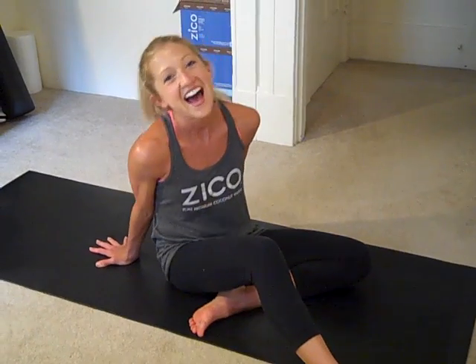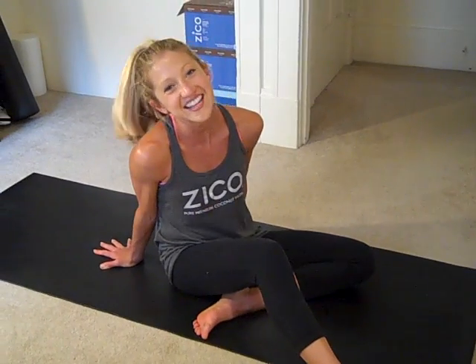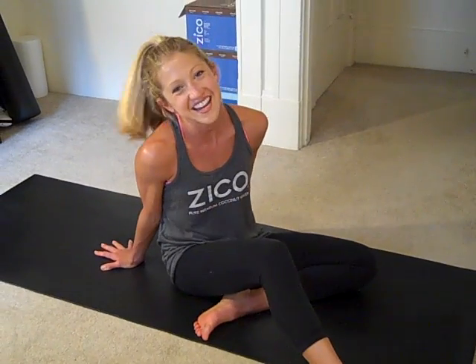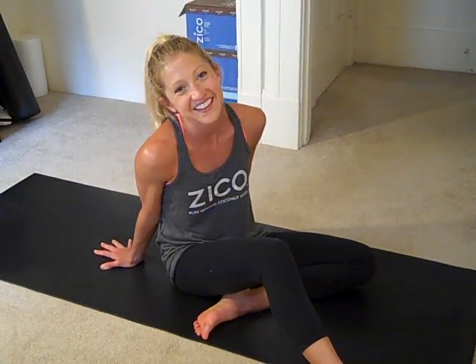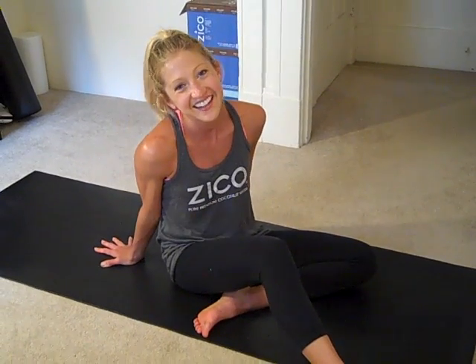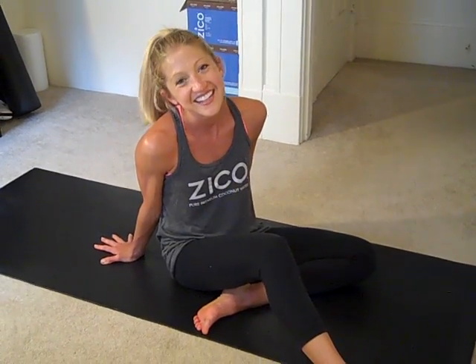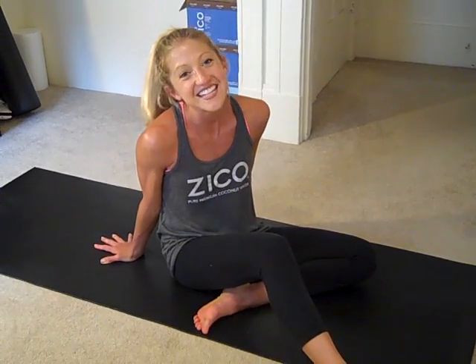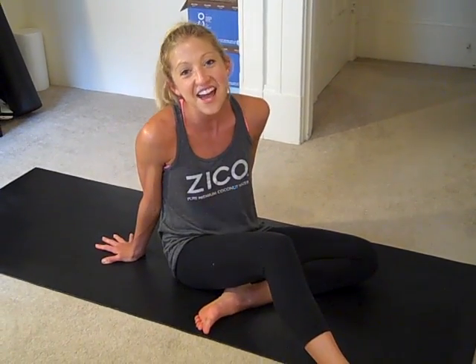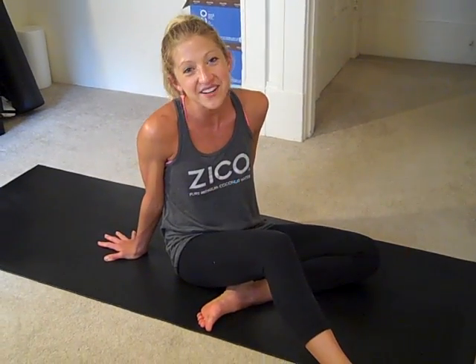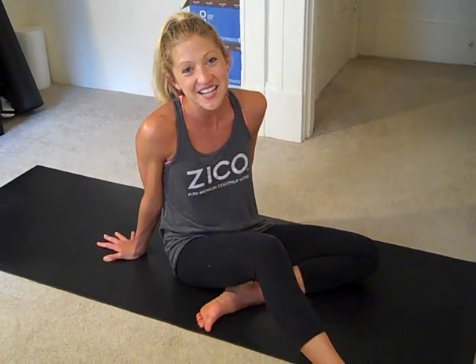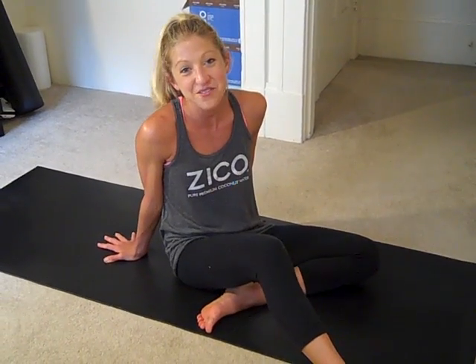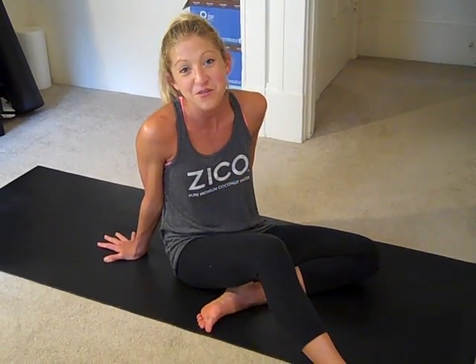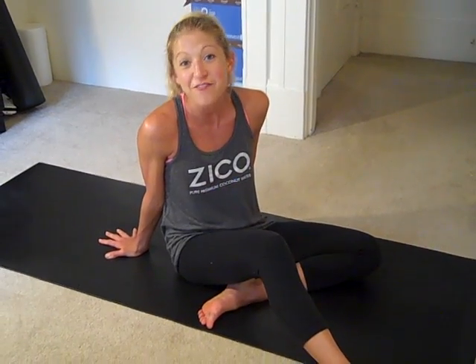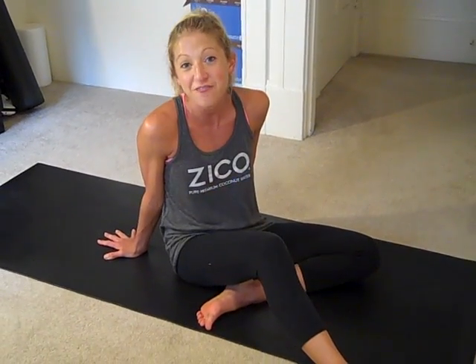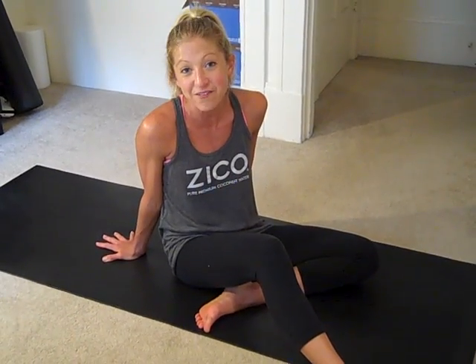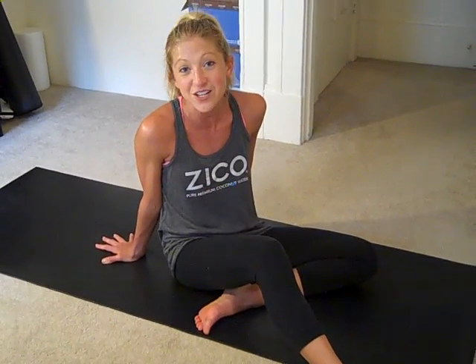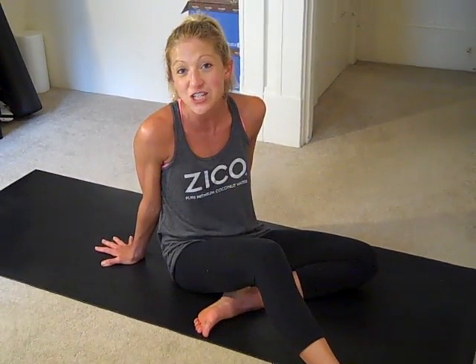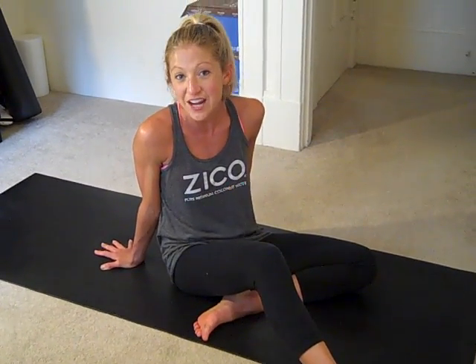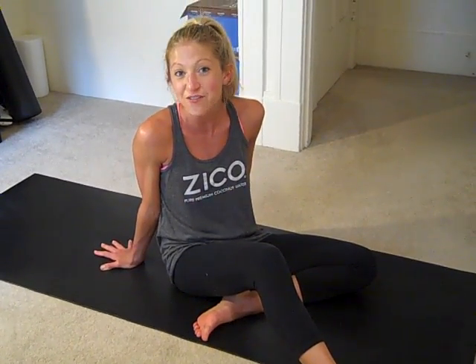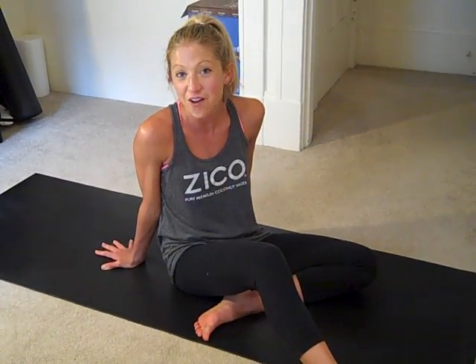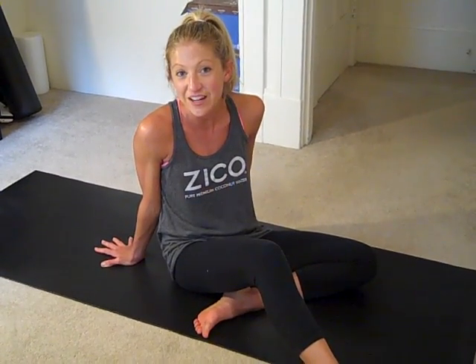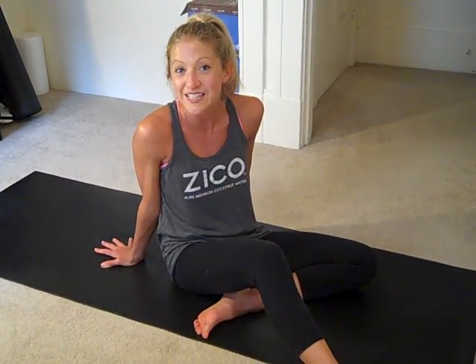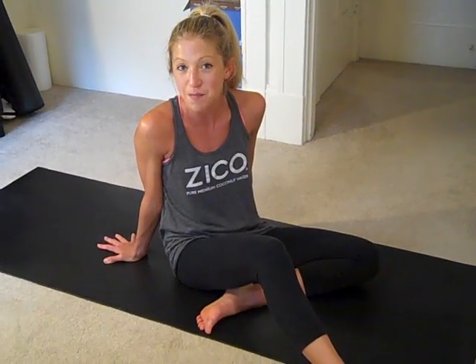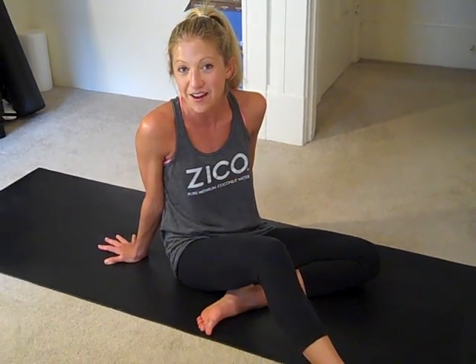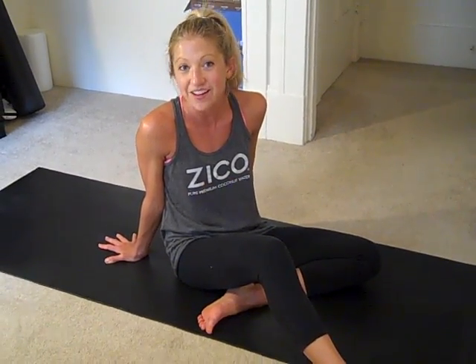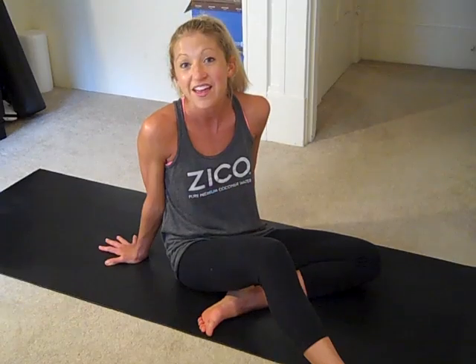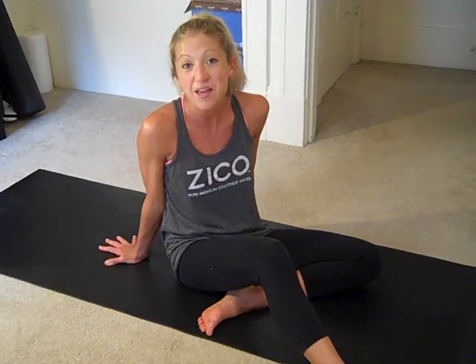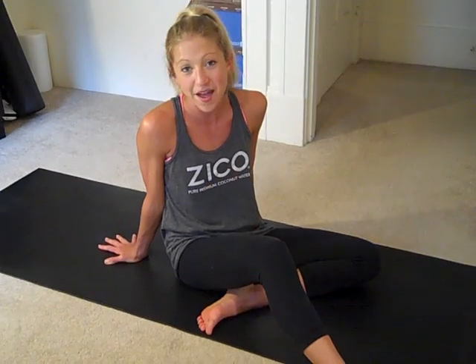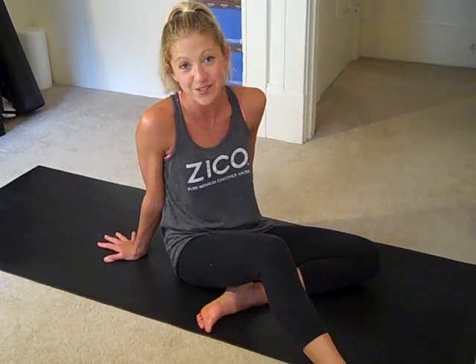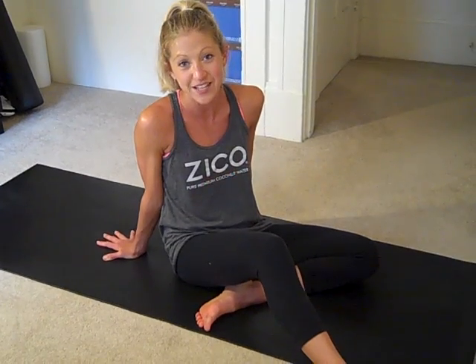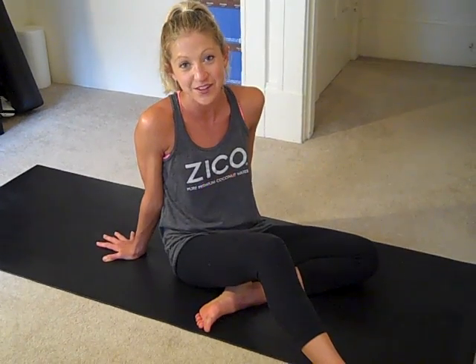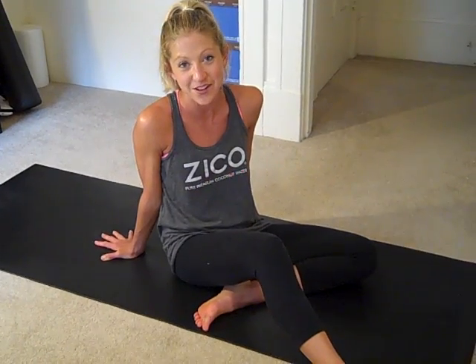Hi, it's Caroline. Today I want to take you through my favorite Jane Fonda inspired hip exercise videos.